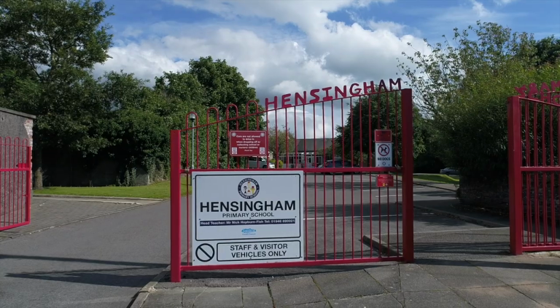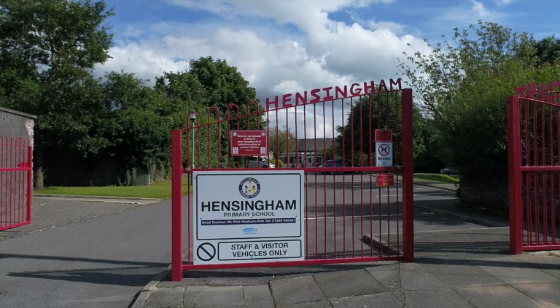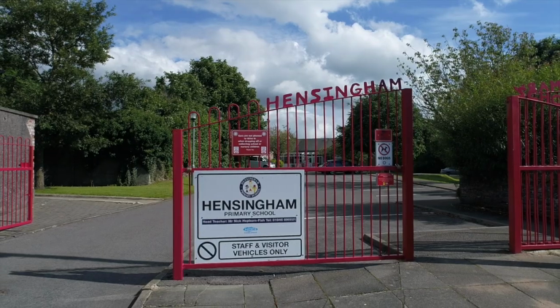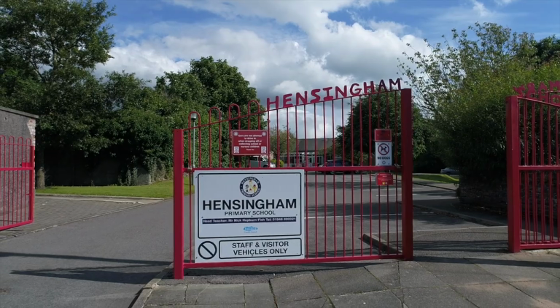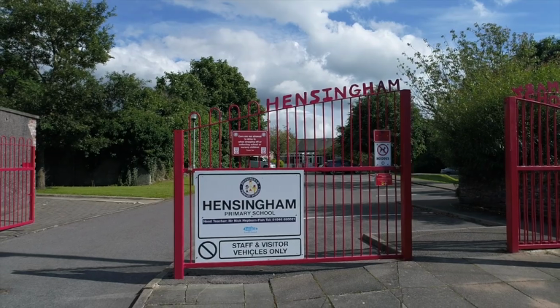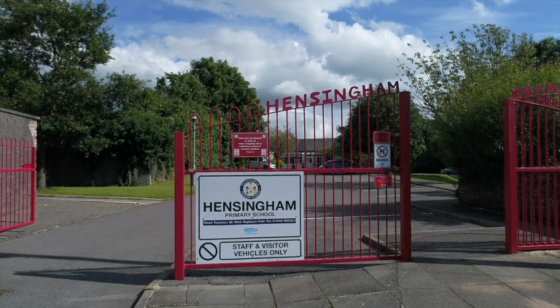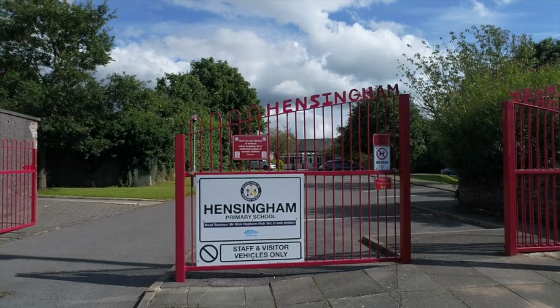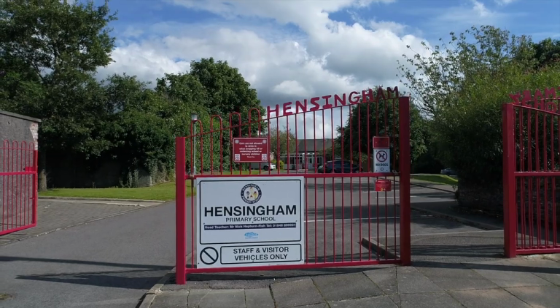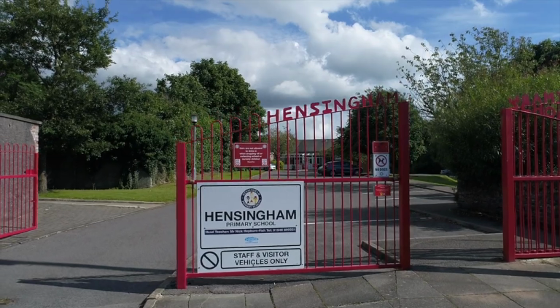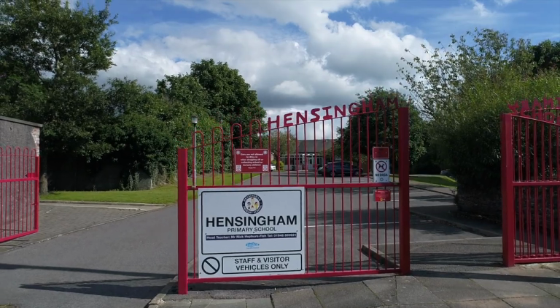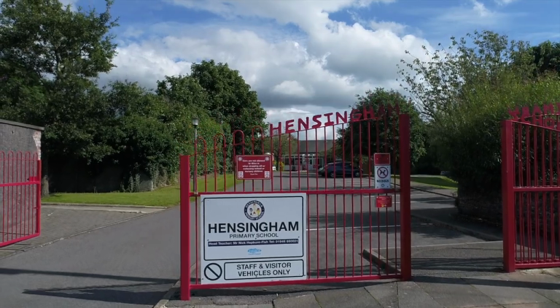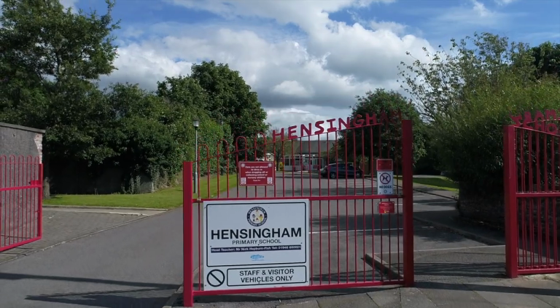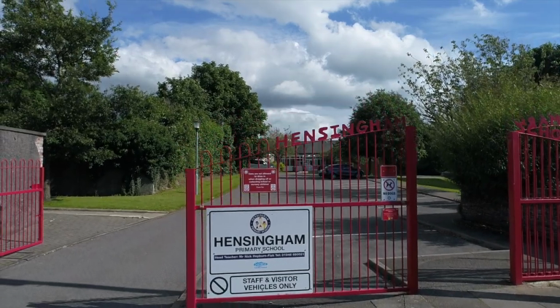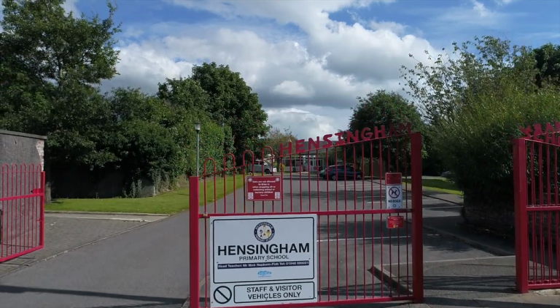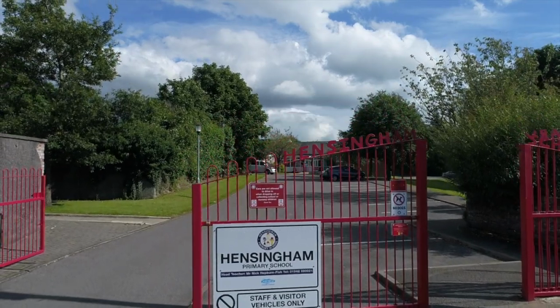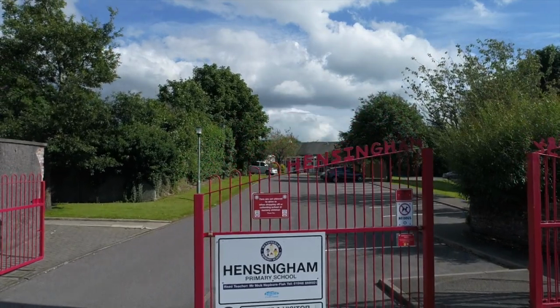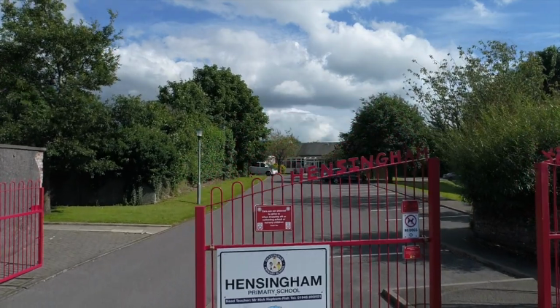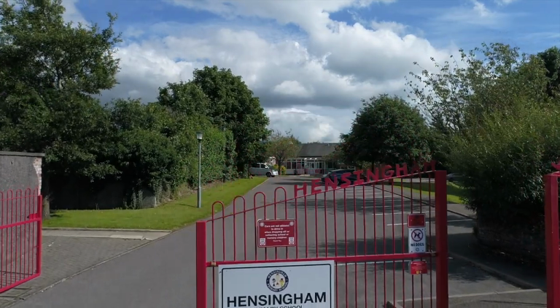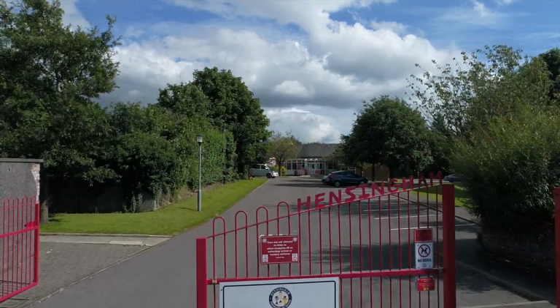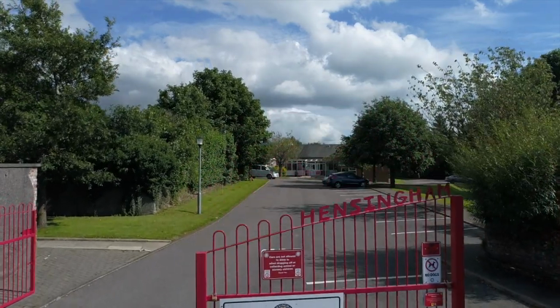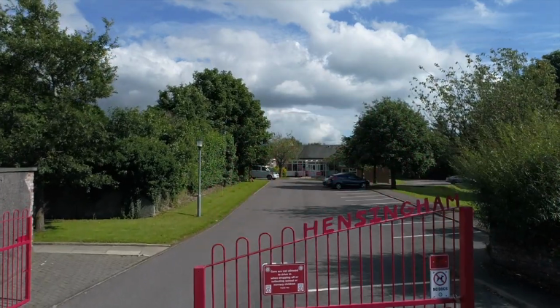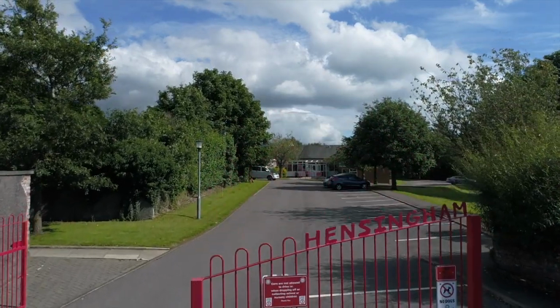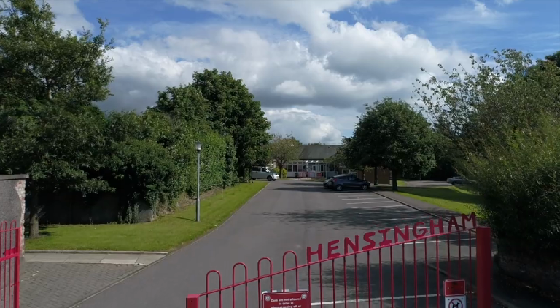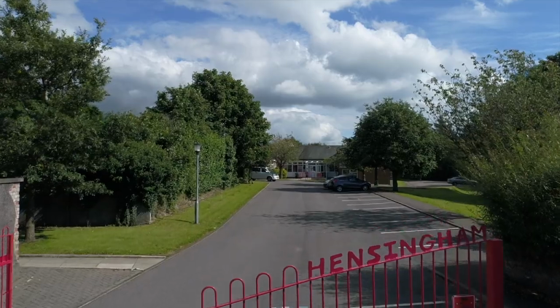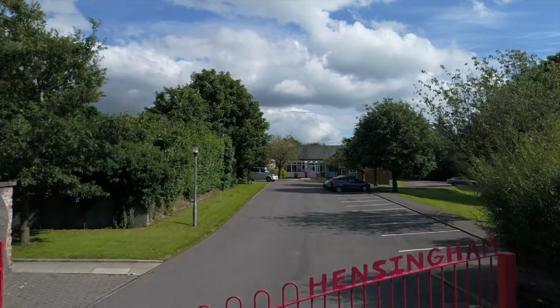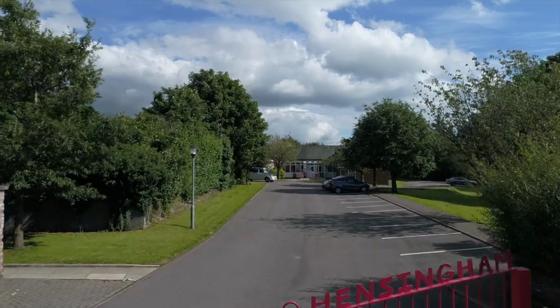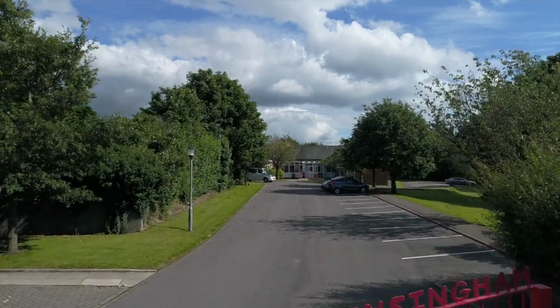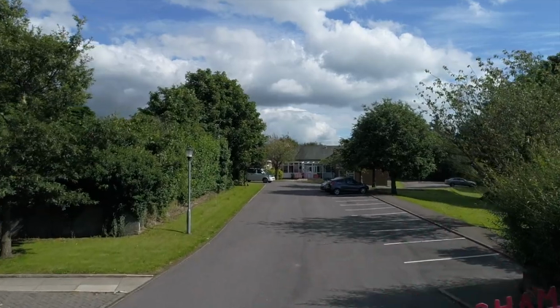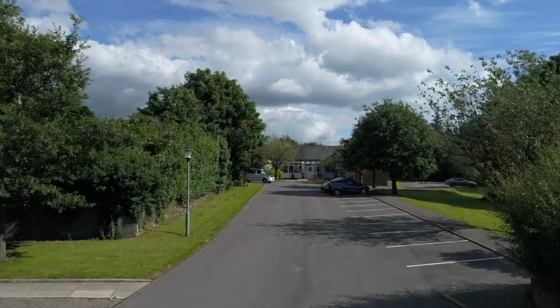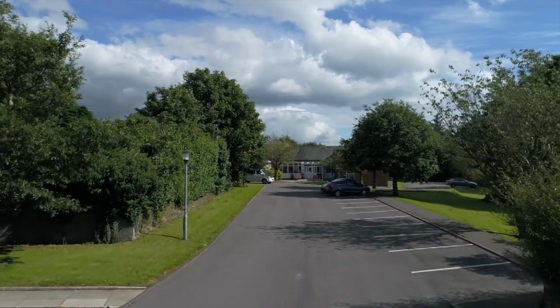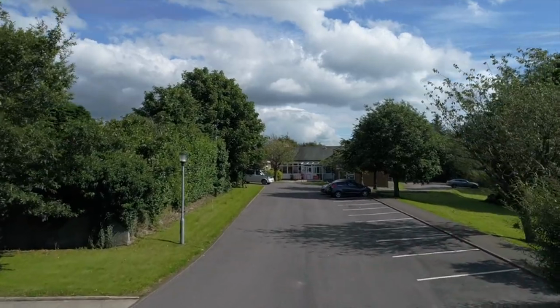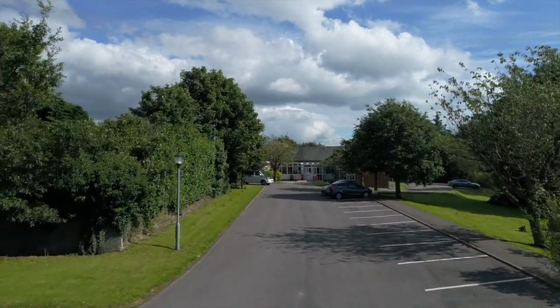Welcome to Hensingham Primary School. Our school is situated on Main Street, Hensingham, Whitehaven.